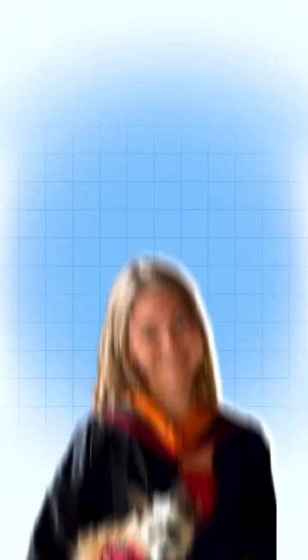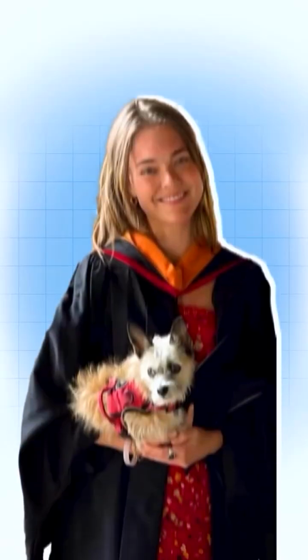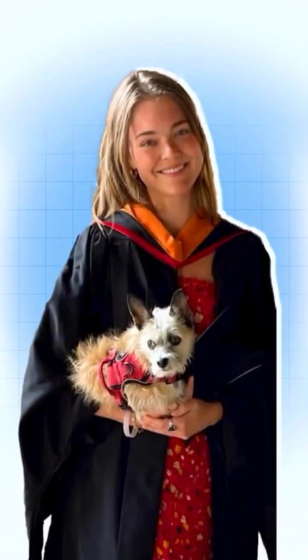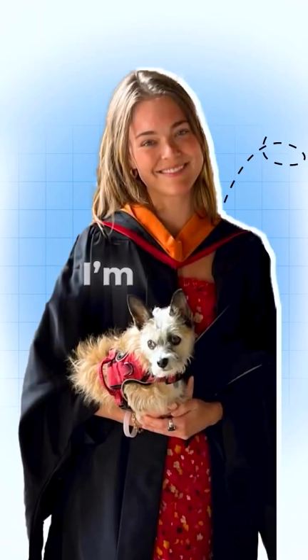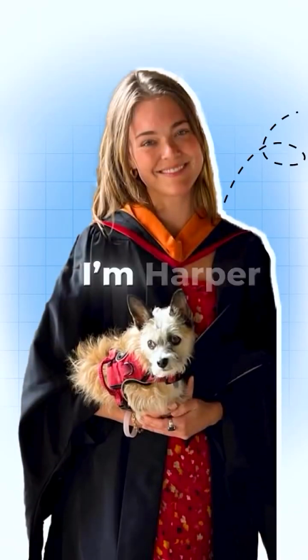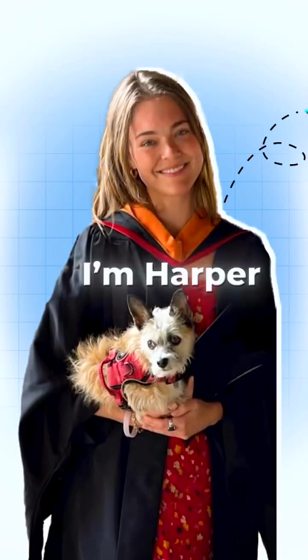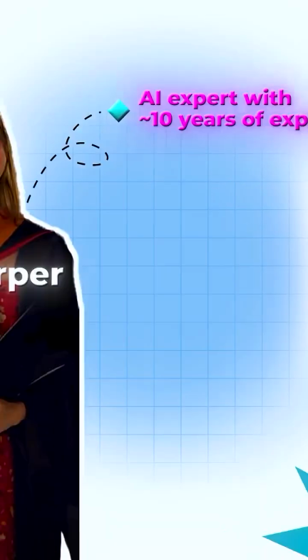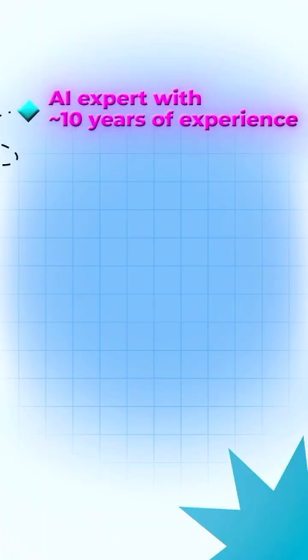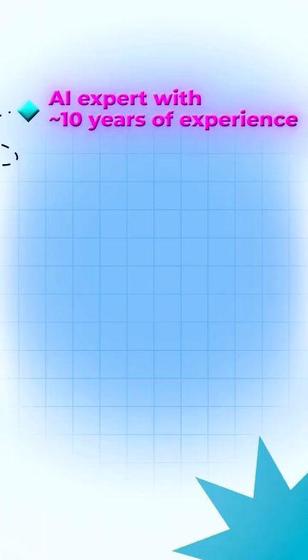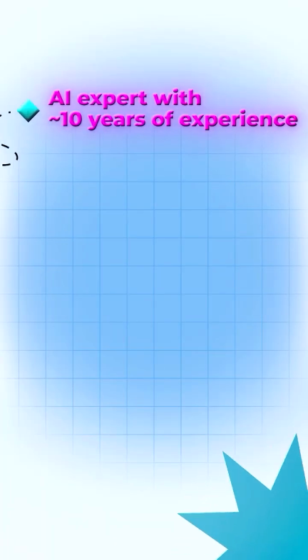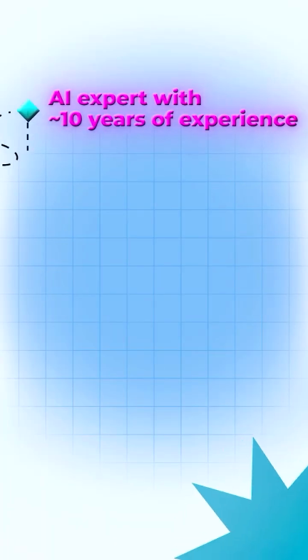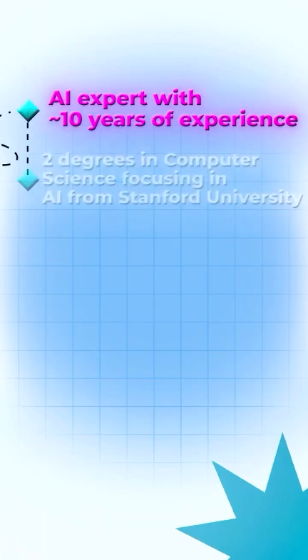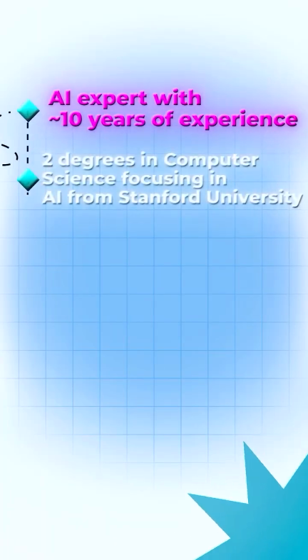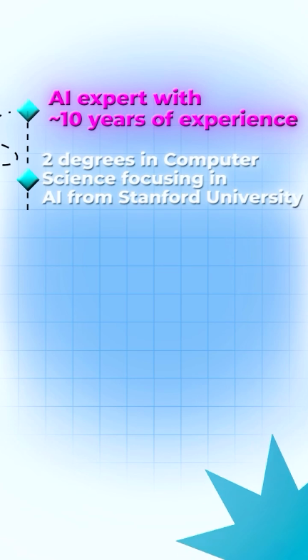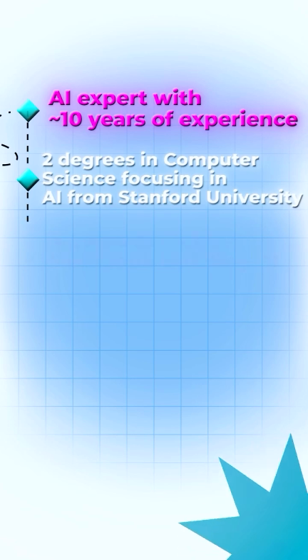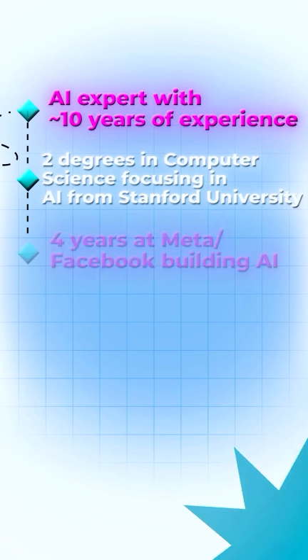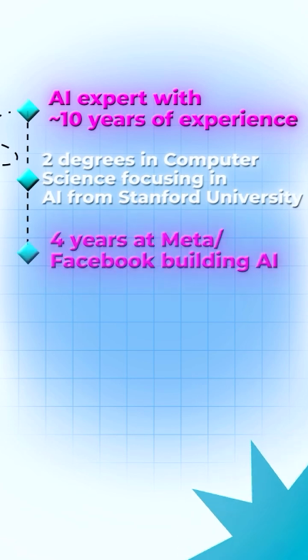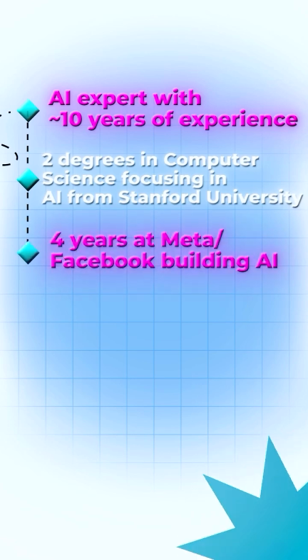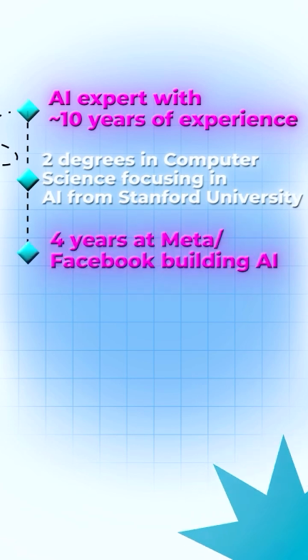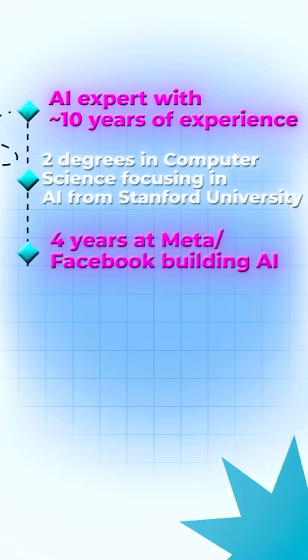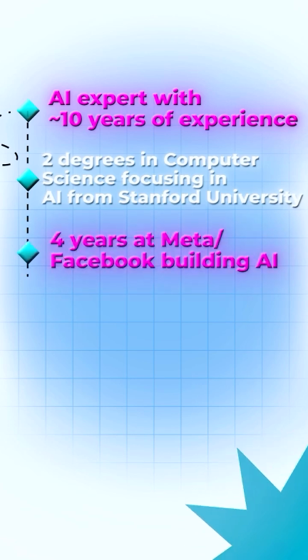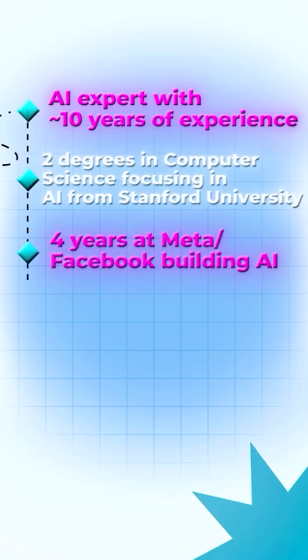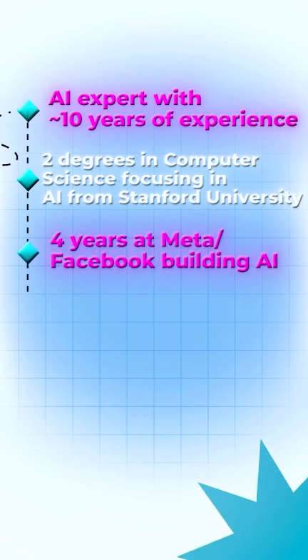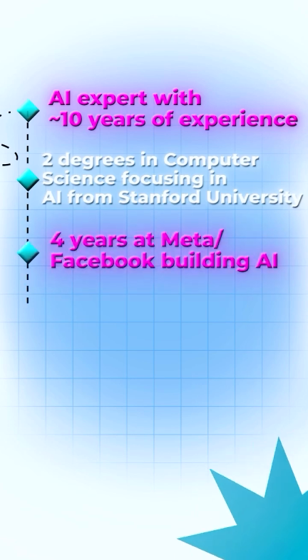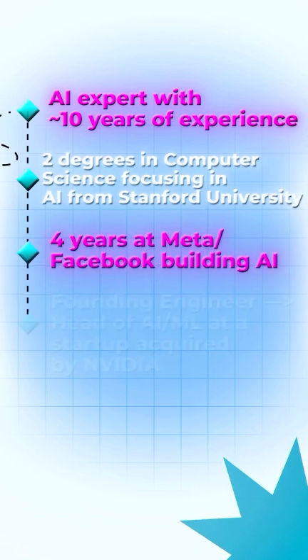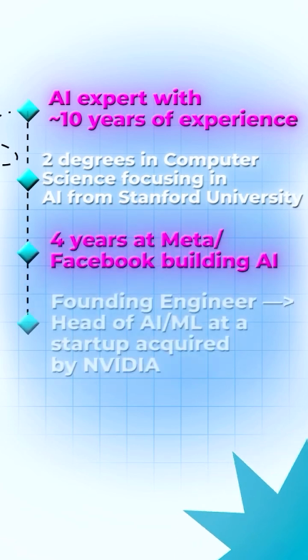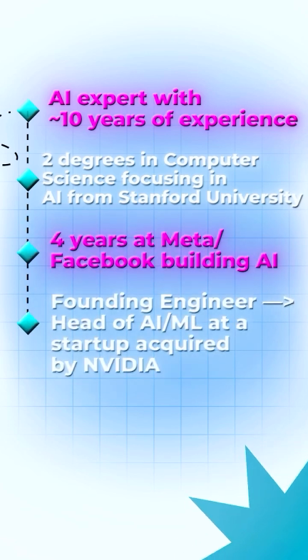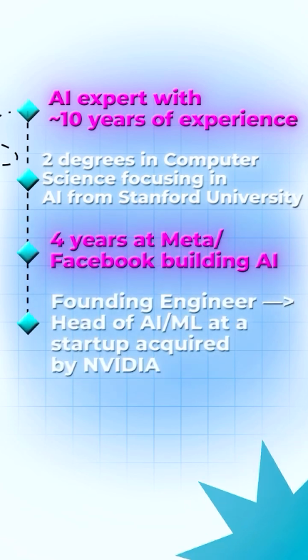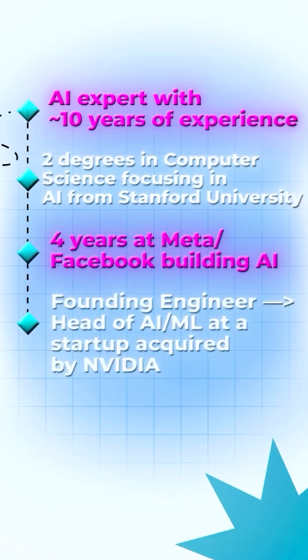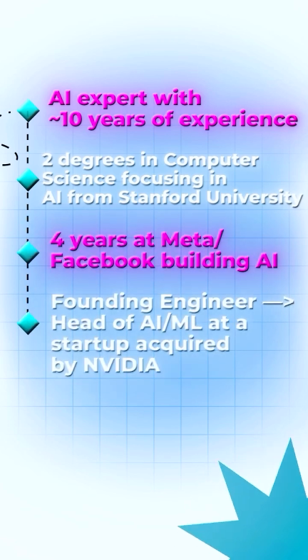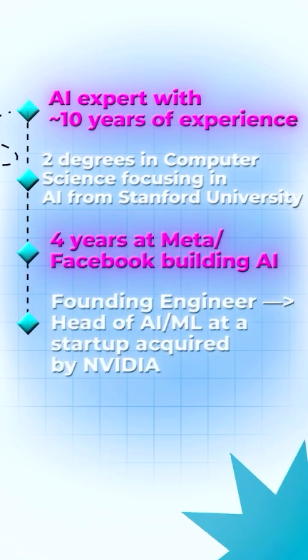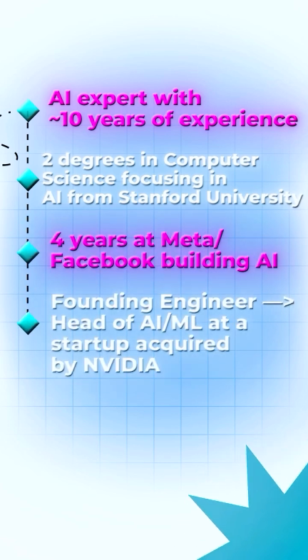Hi, I'm Harper. I'm an AI expert with about 10 years of experience in AI and machine learning from Stanford, Meta, and a company acquired by NVIDIA.